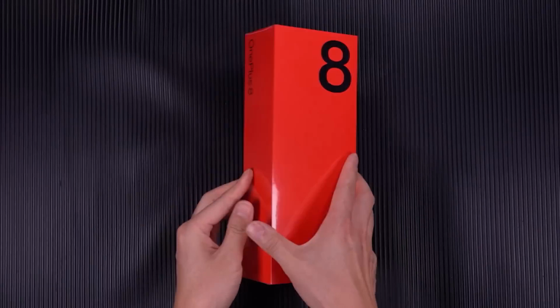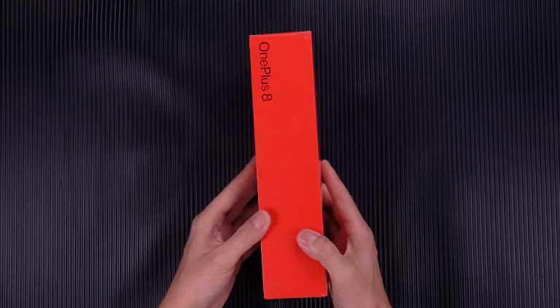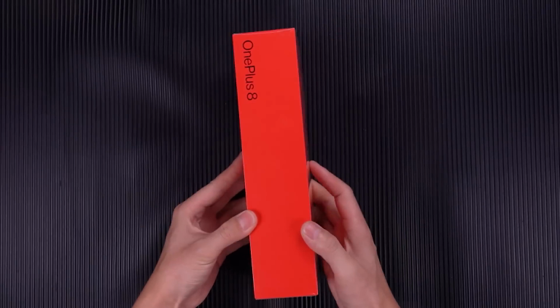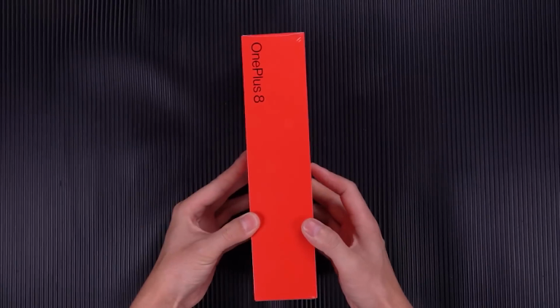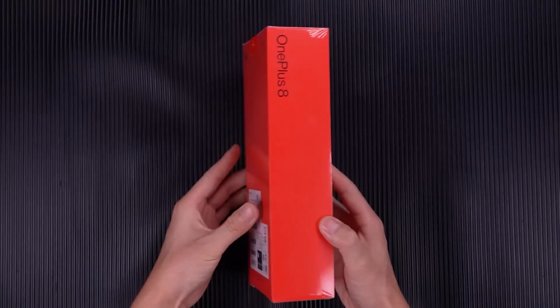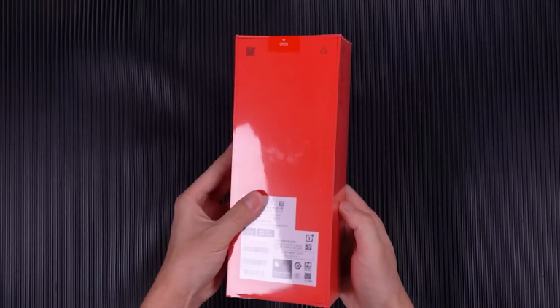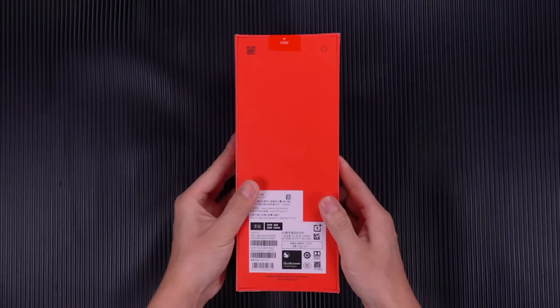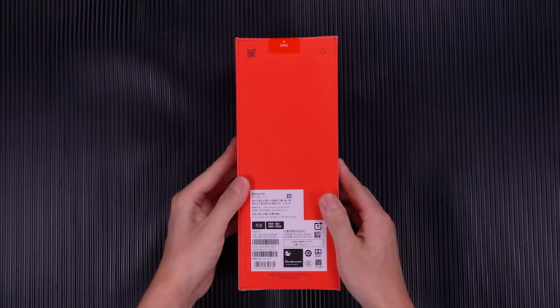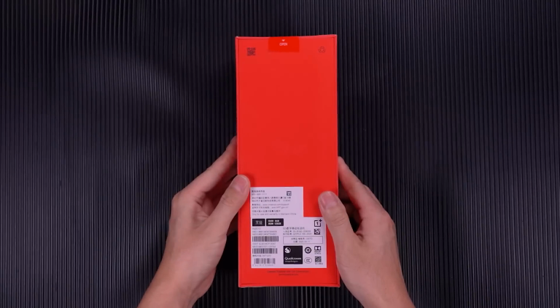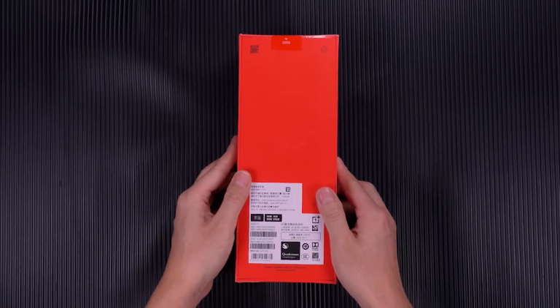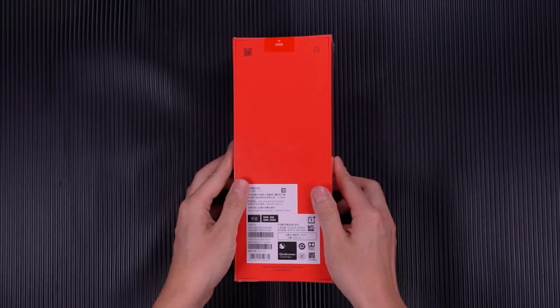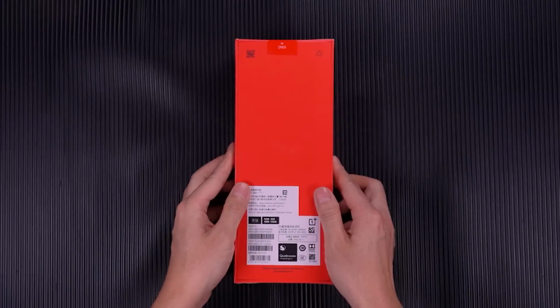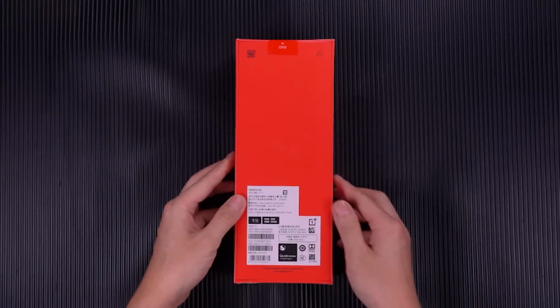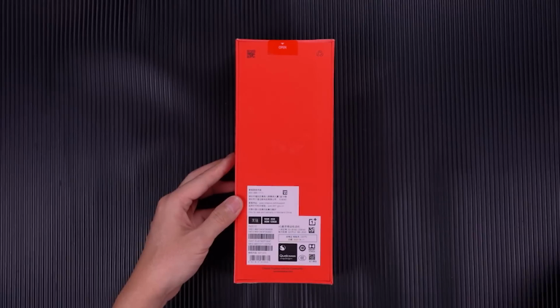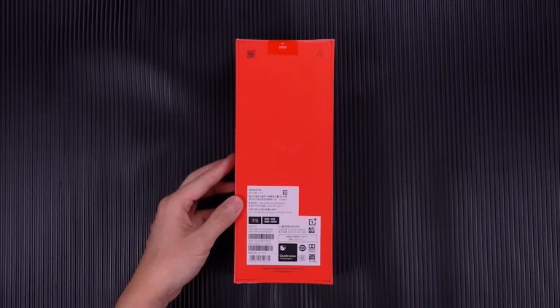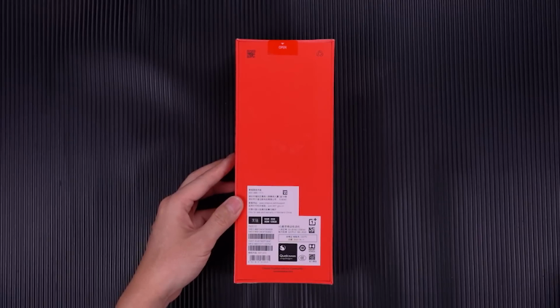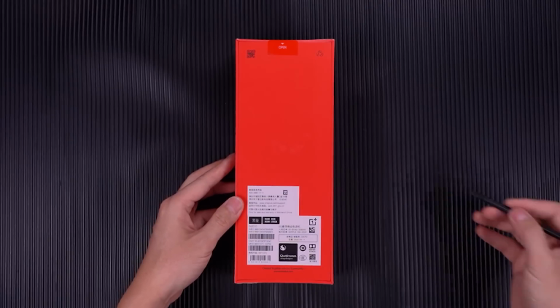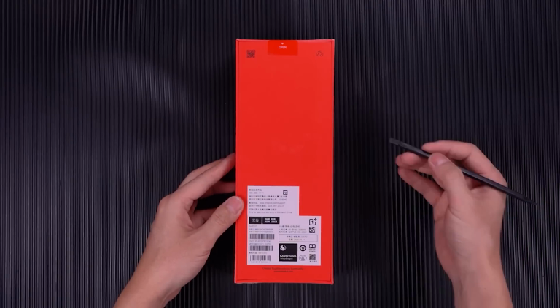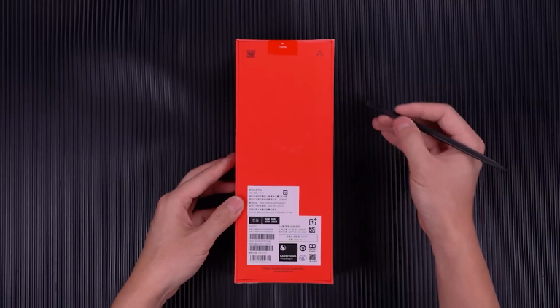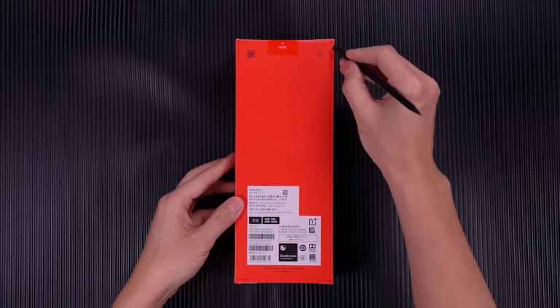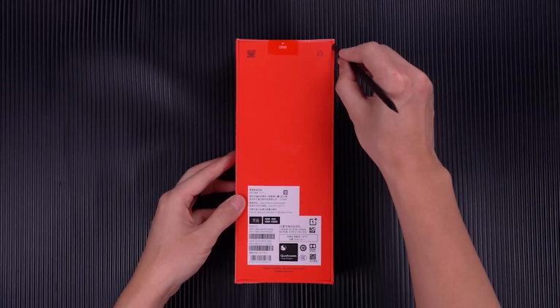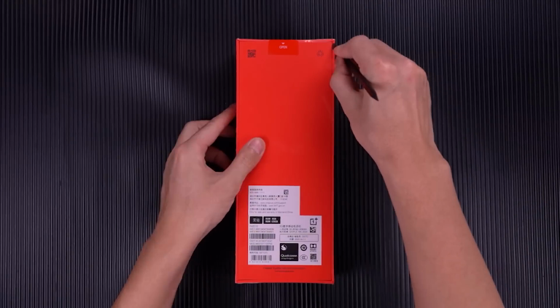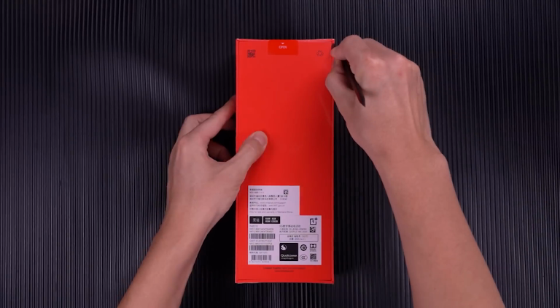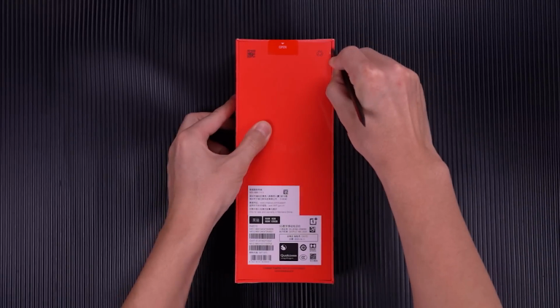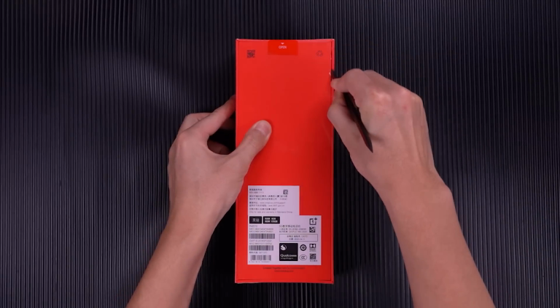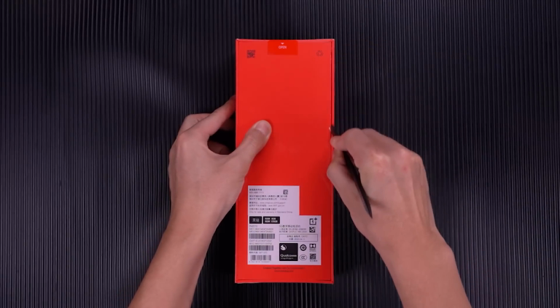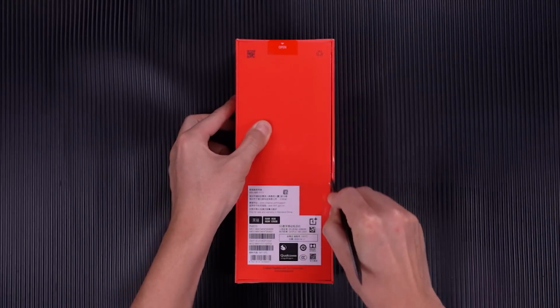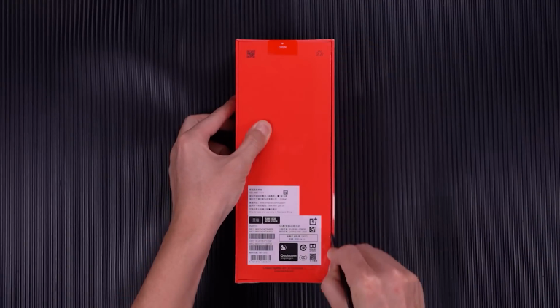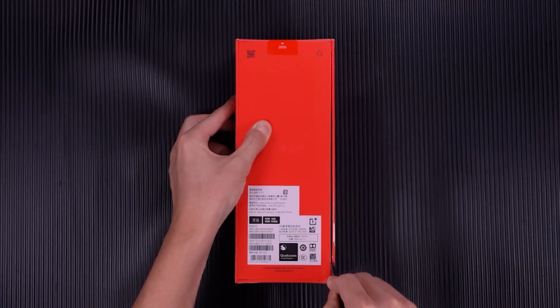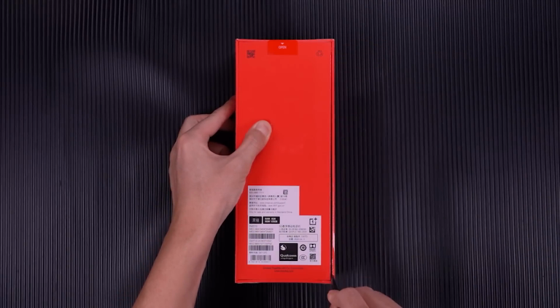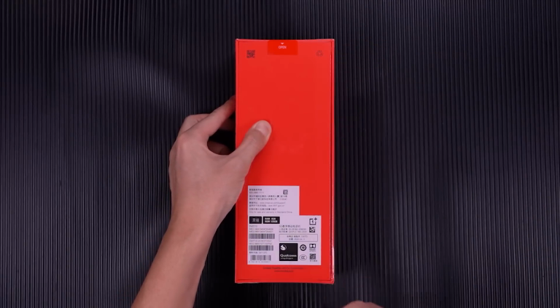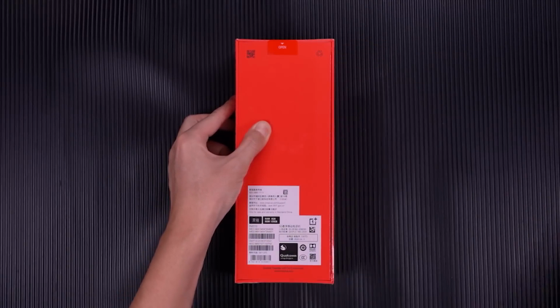Hey guys, today we're going to test the OnePlus 8, which released on April 14, 2020.